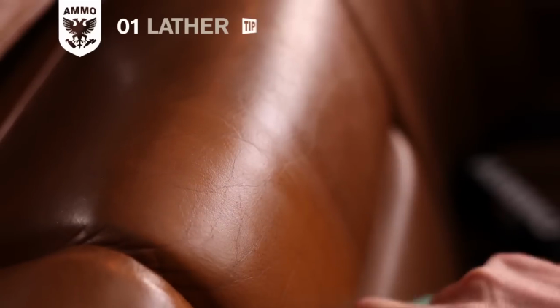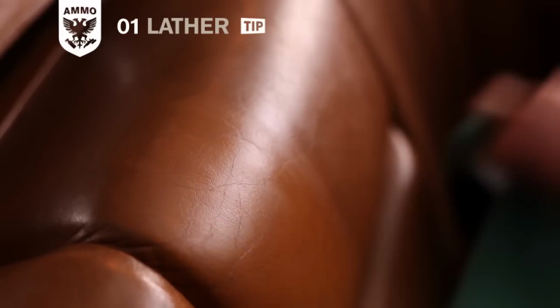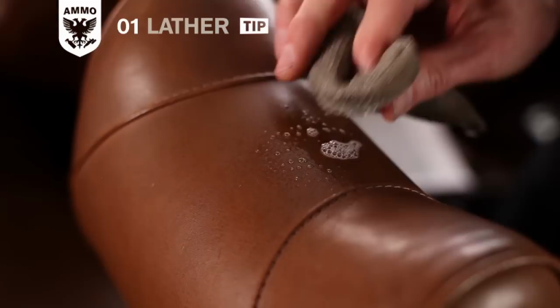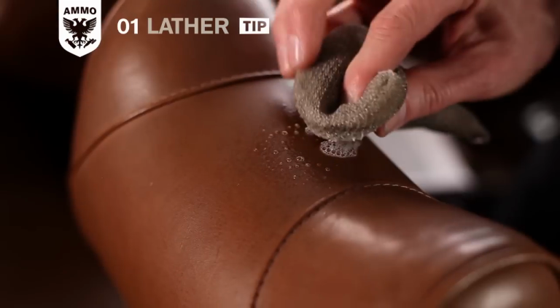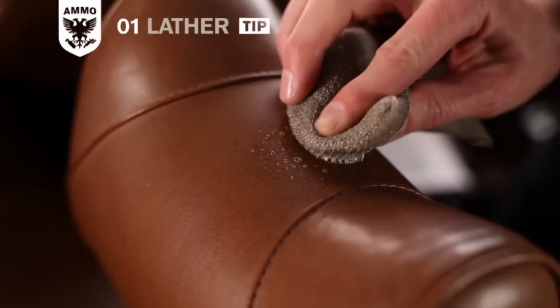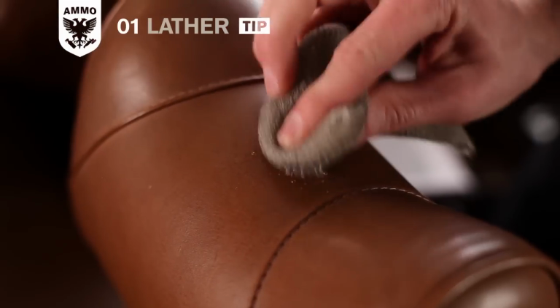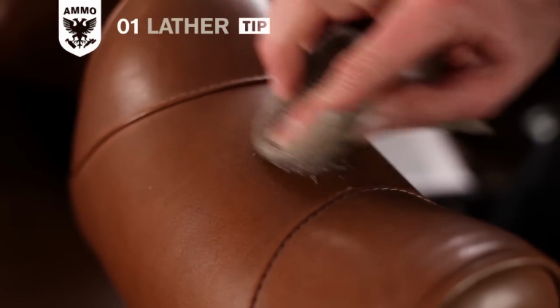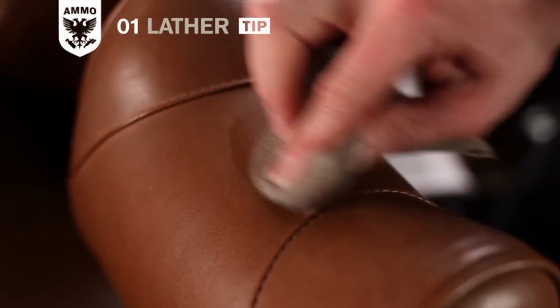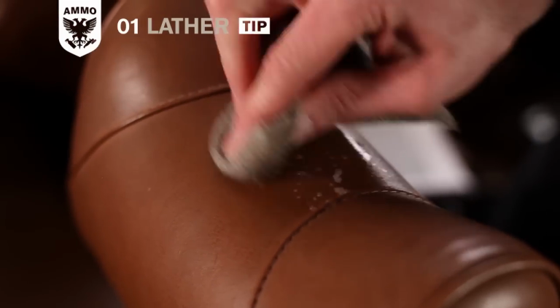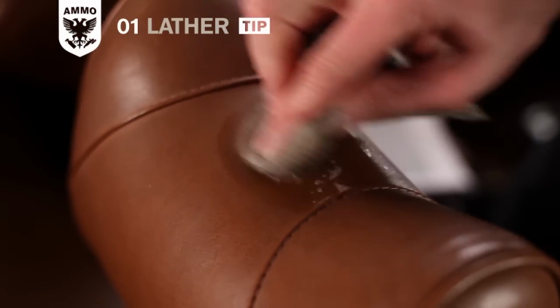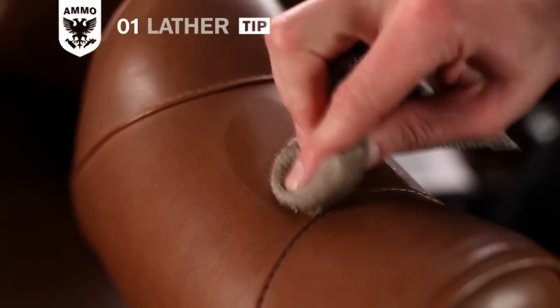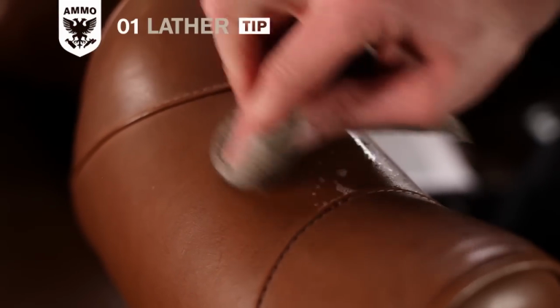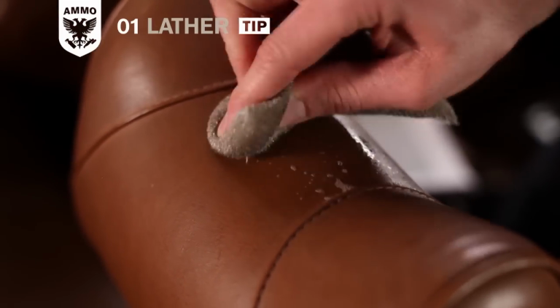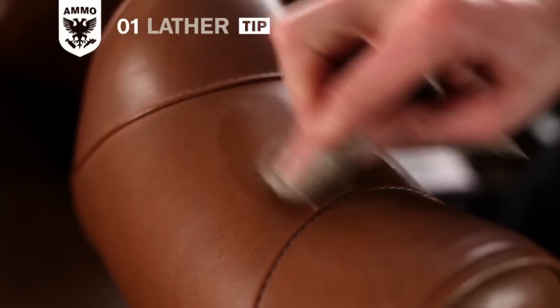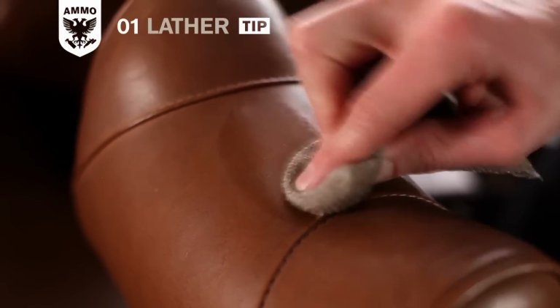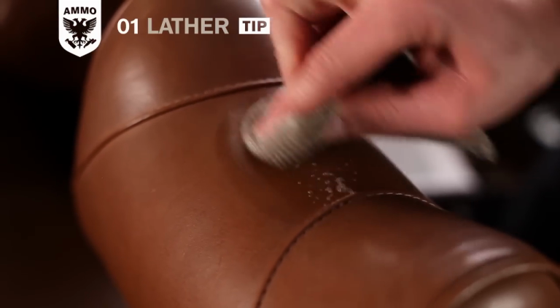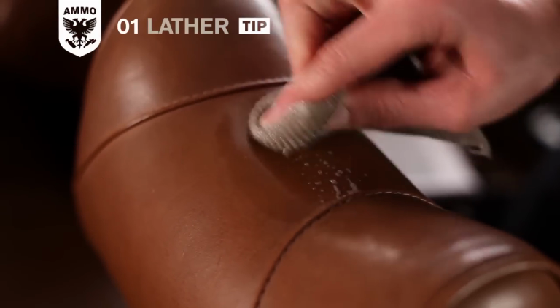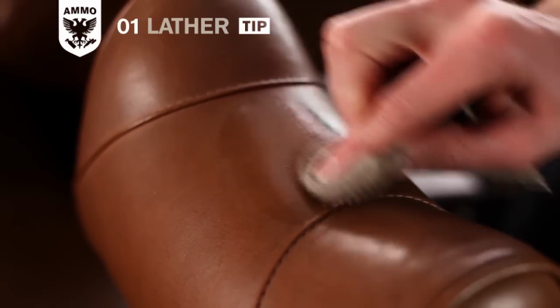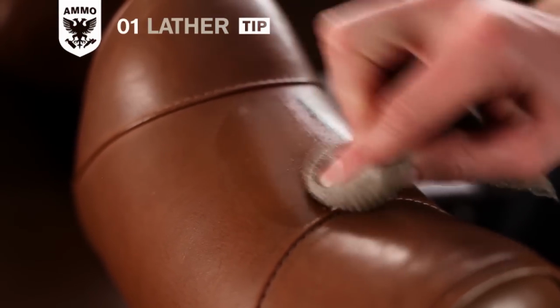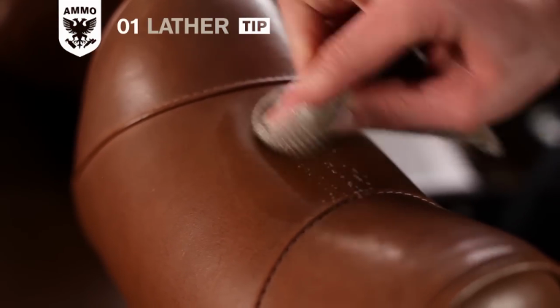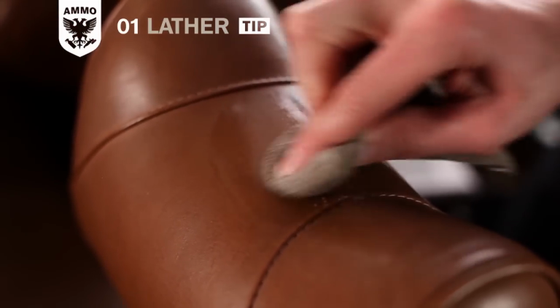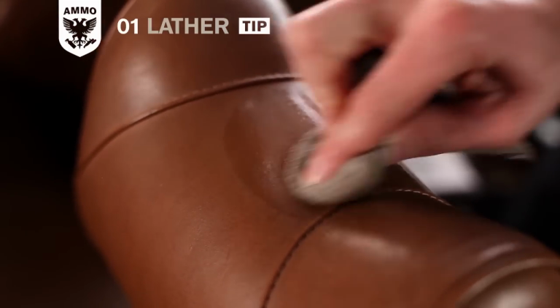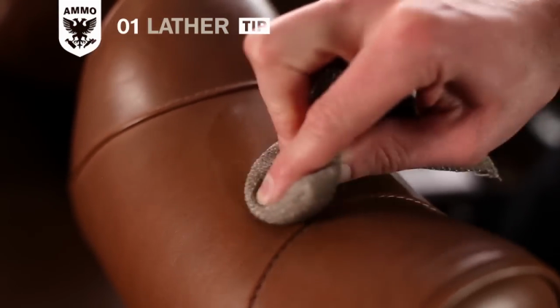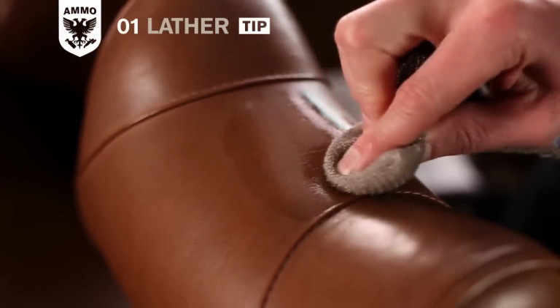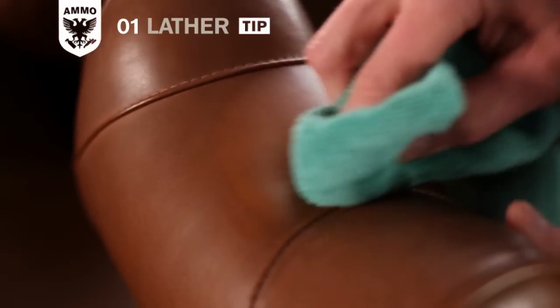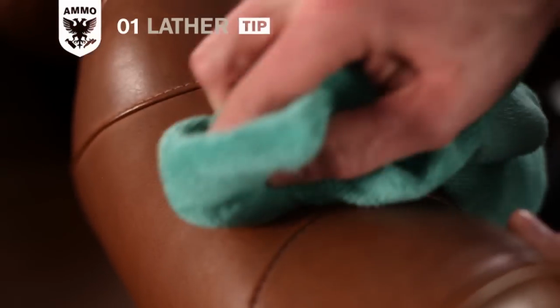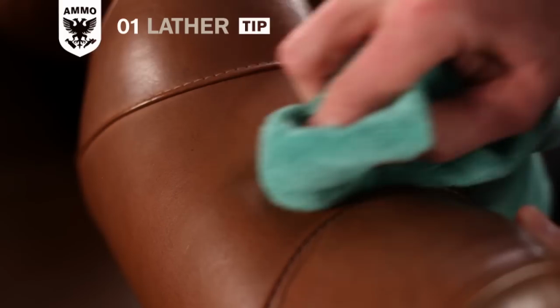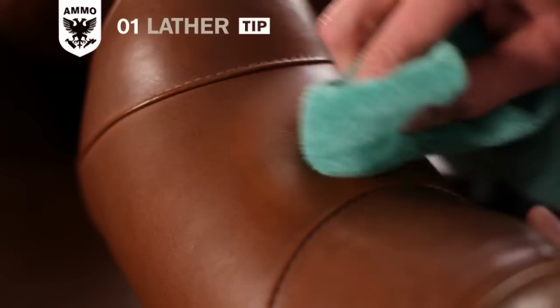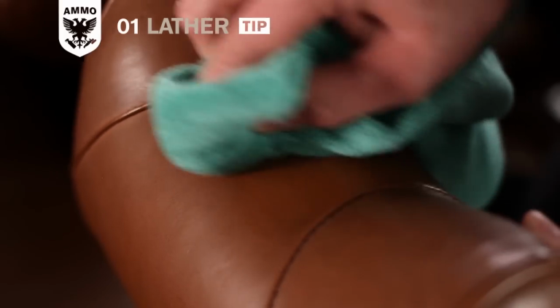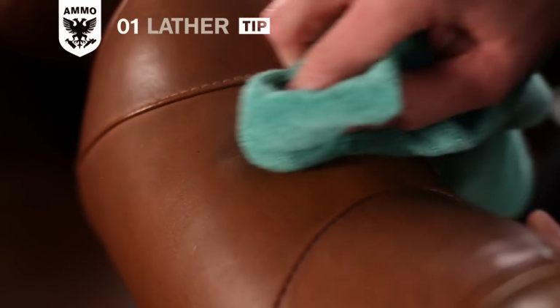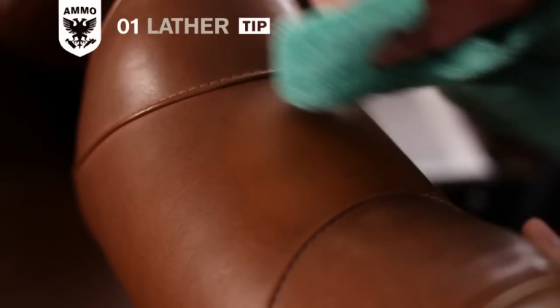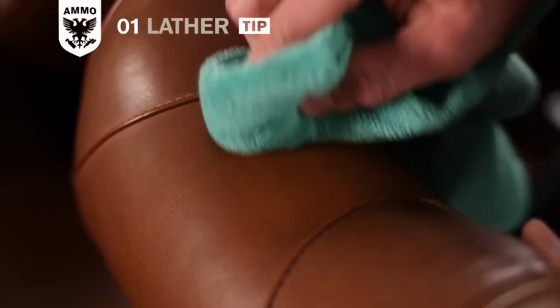For really heavy dirt and stains, I sometimes use a scrub pad to lightly agitate the stain and wipe it away.